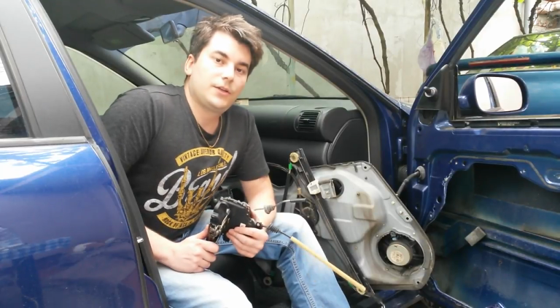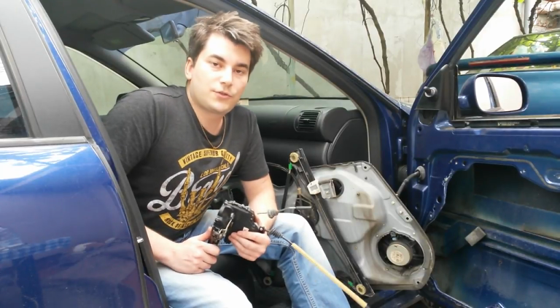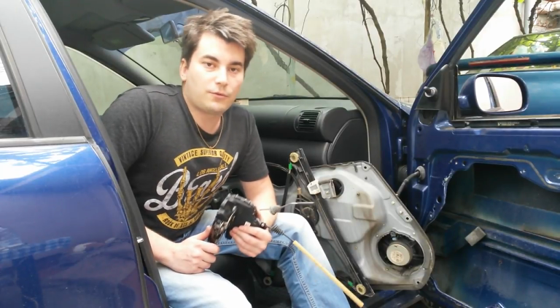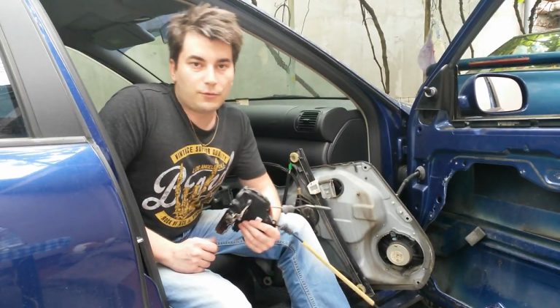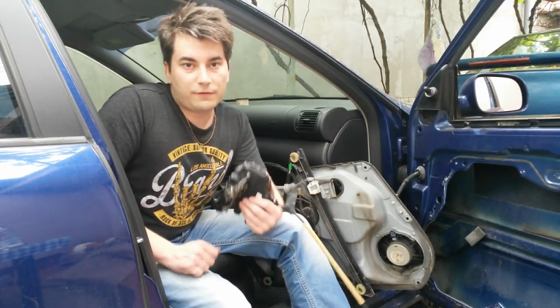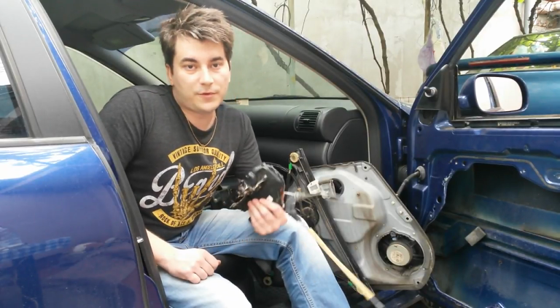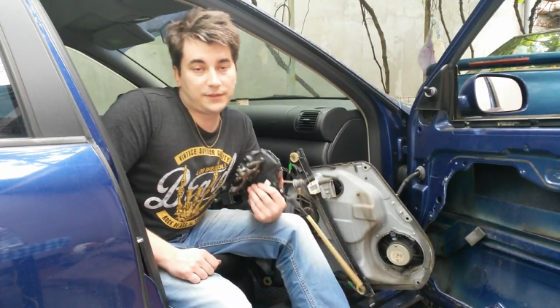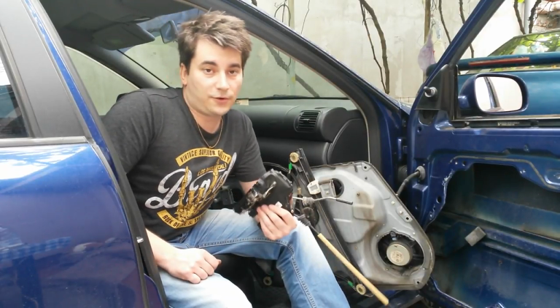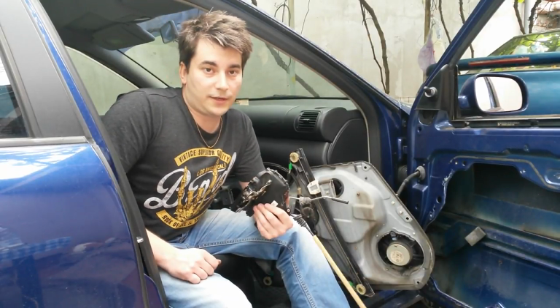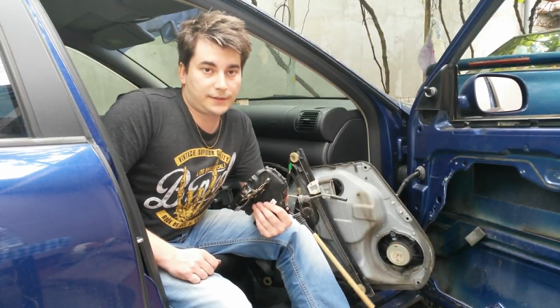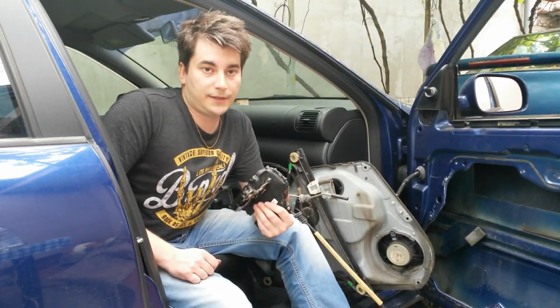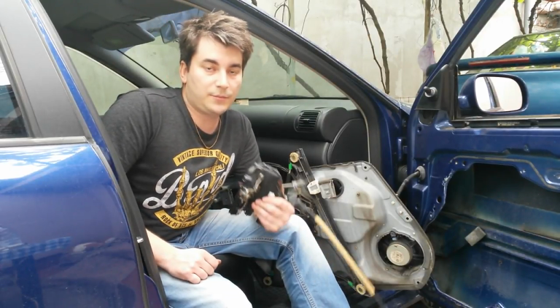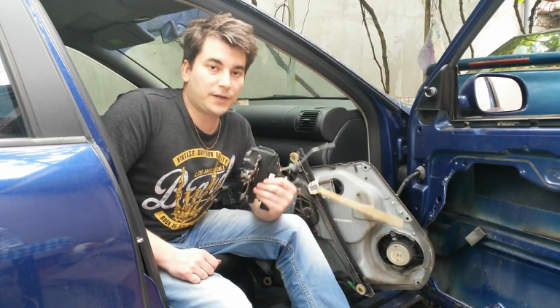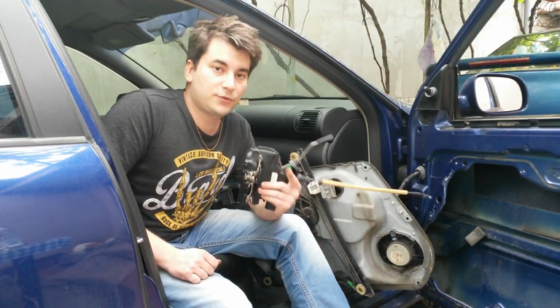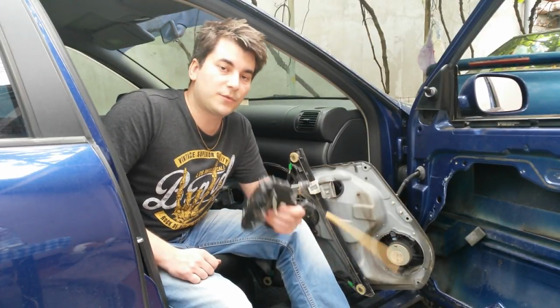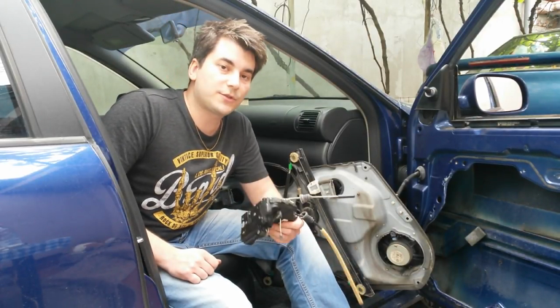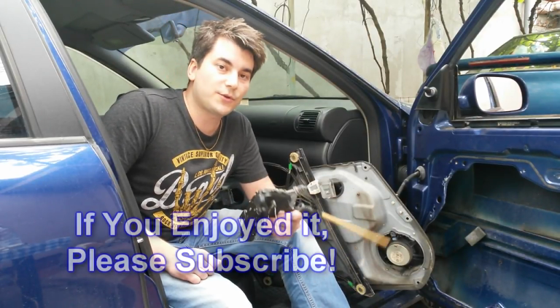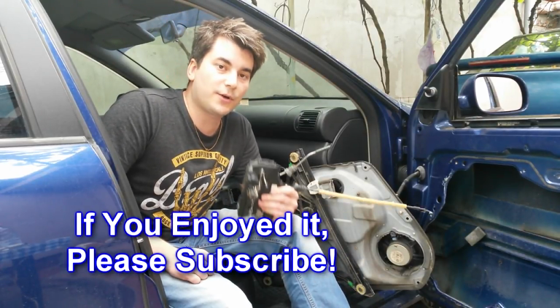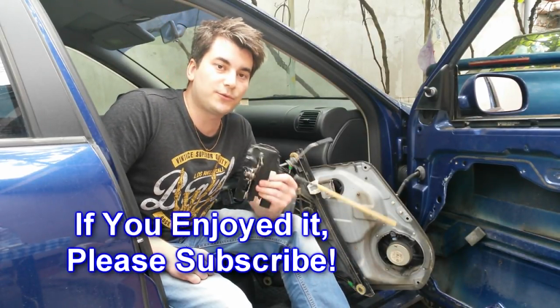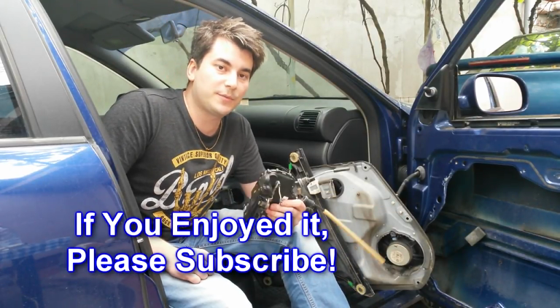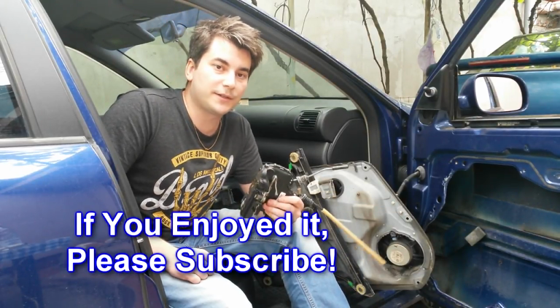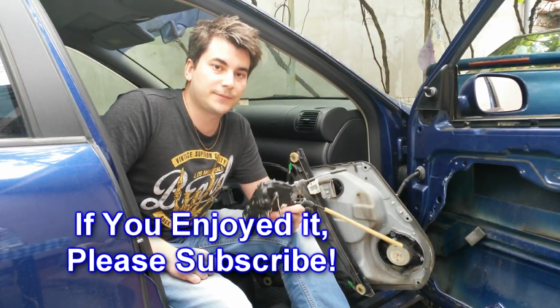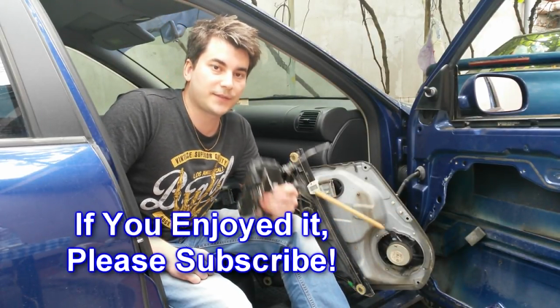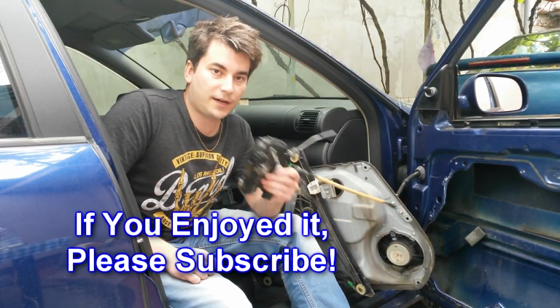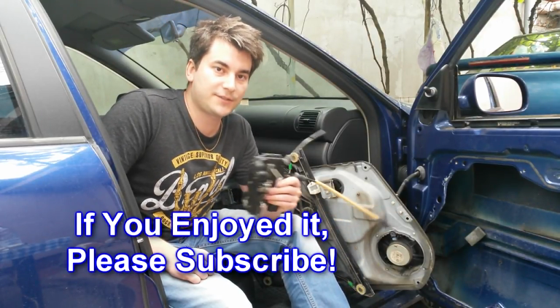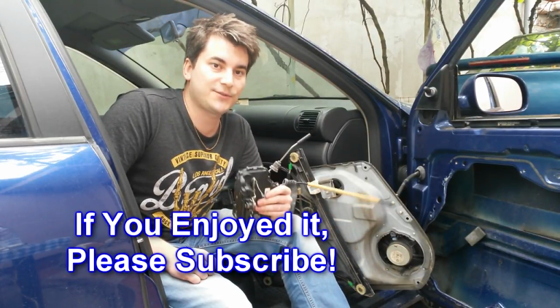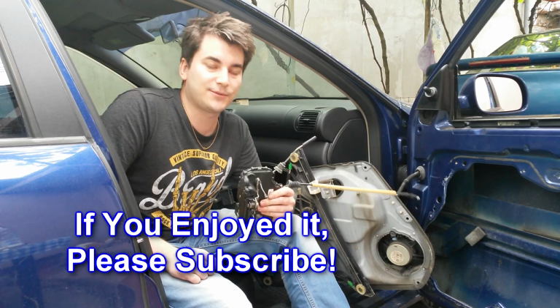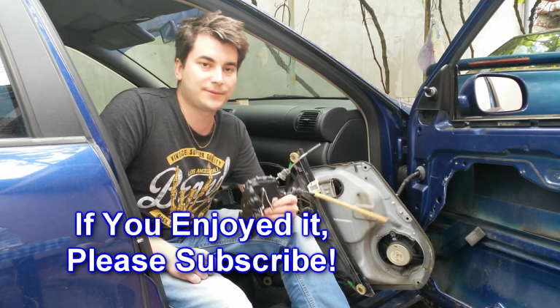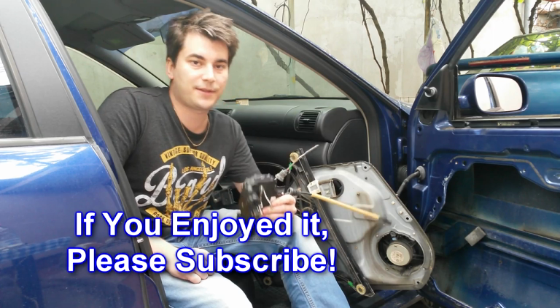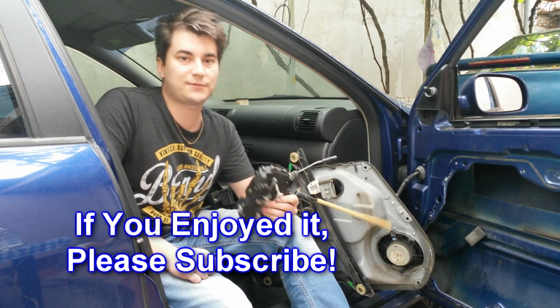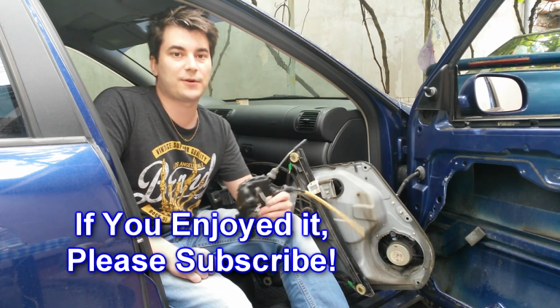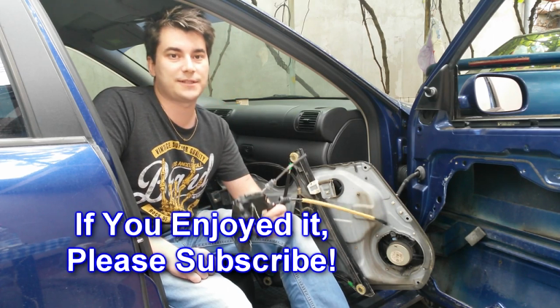So we've removed the door lock. In part 2 I'm gonna show you how to repair it. I'll see you soon, thanks for watching!